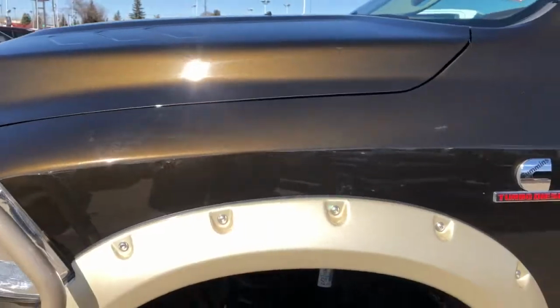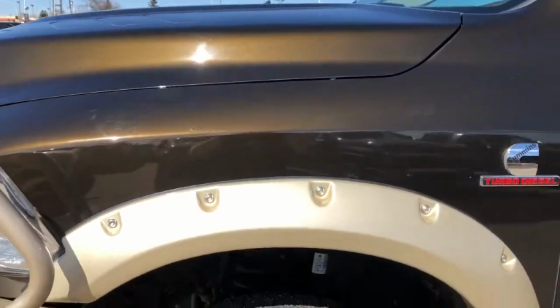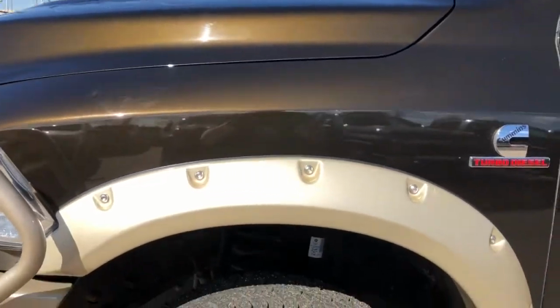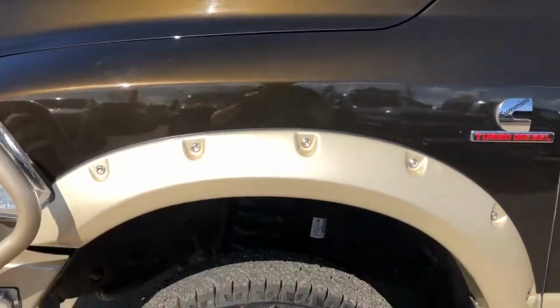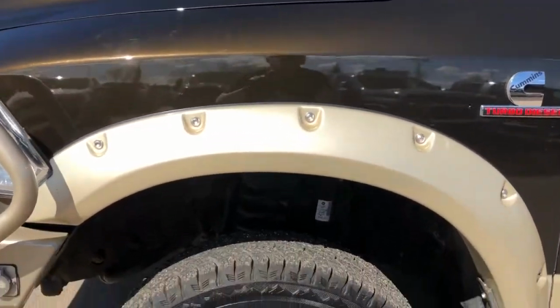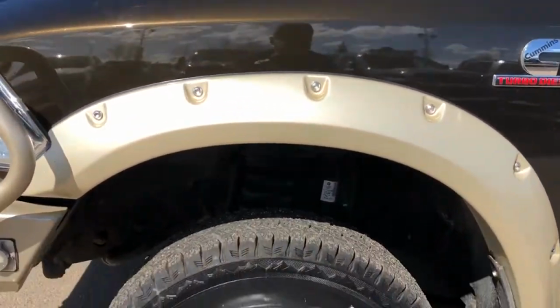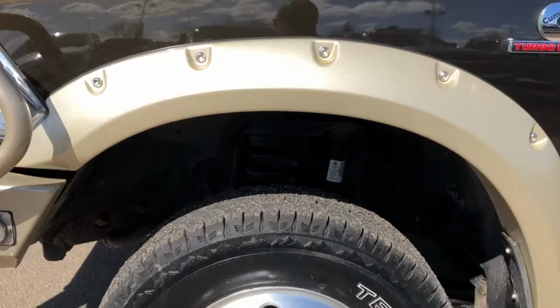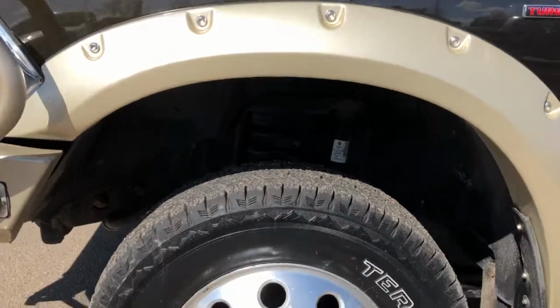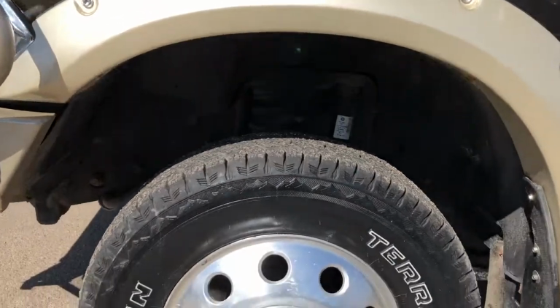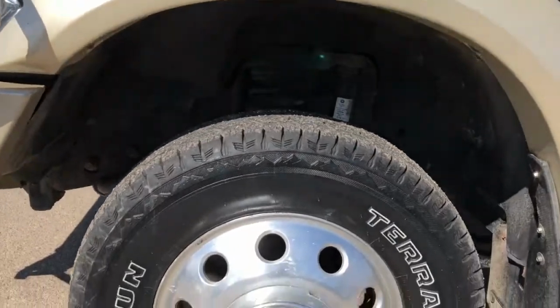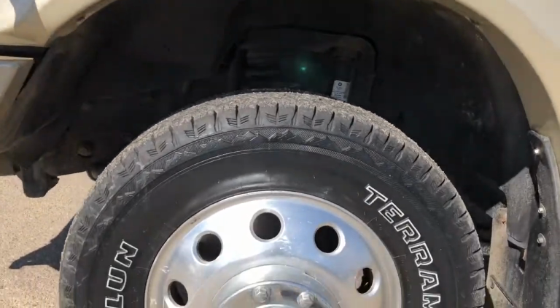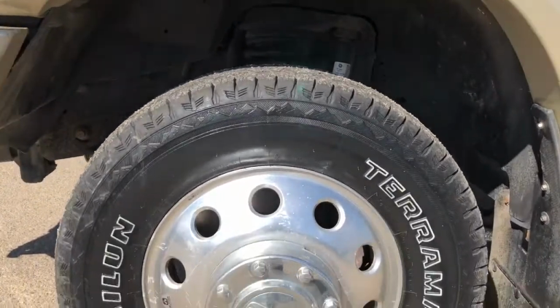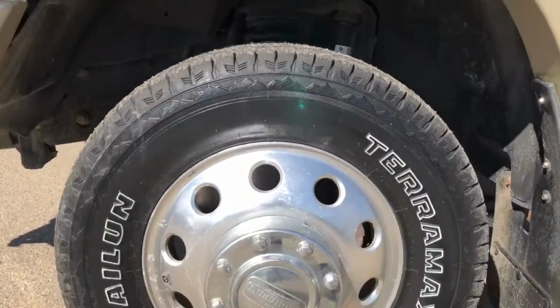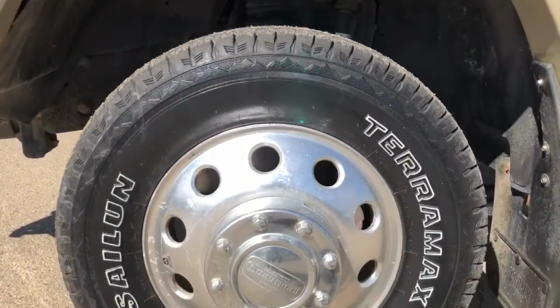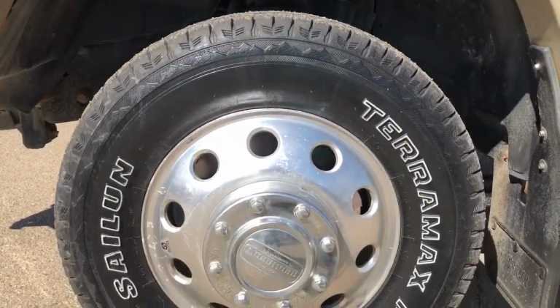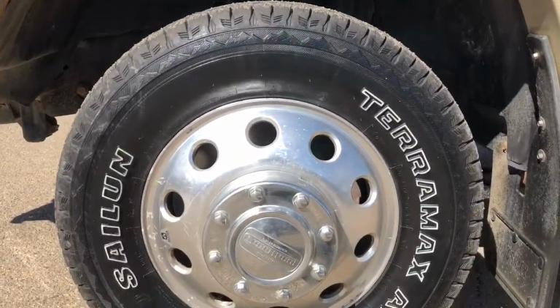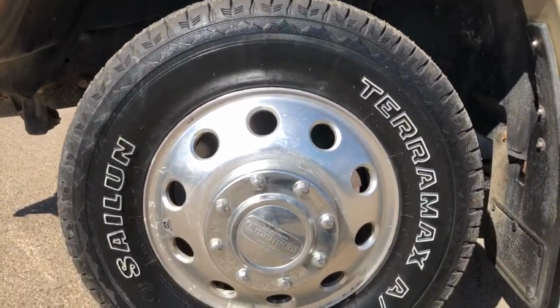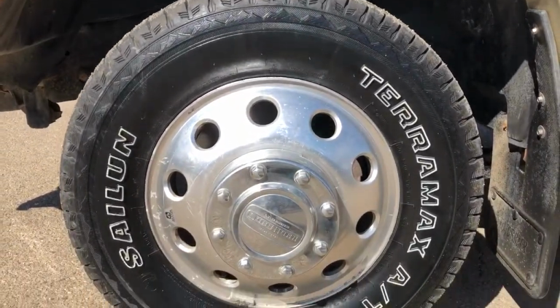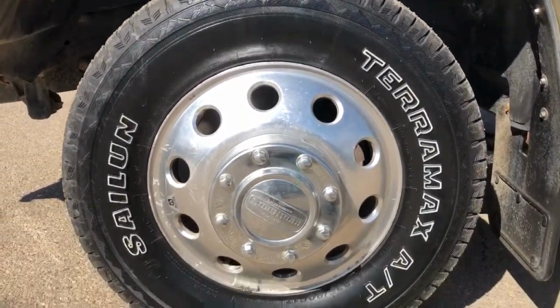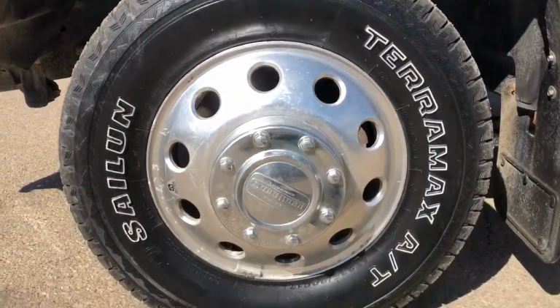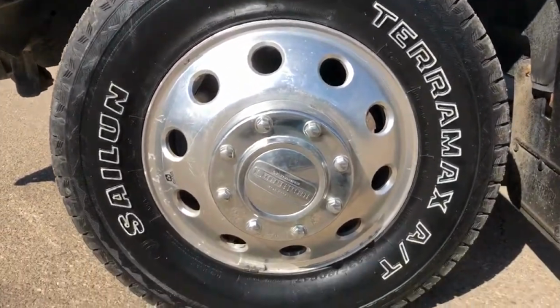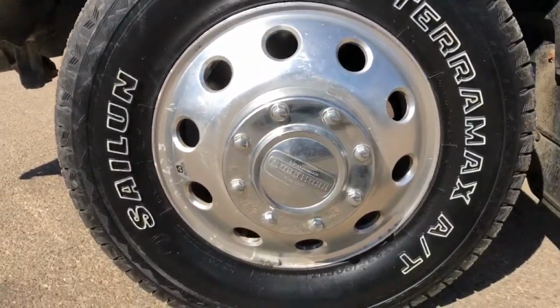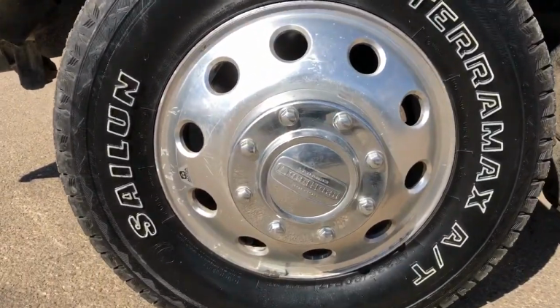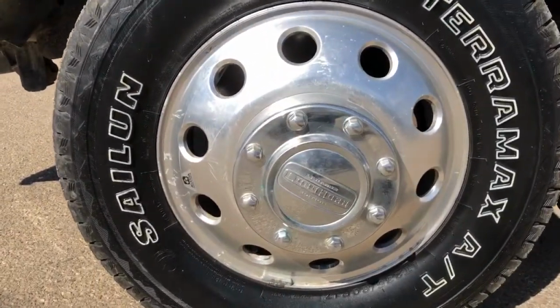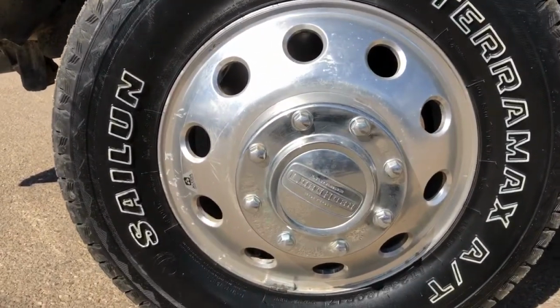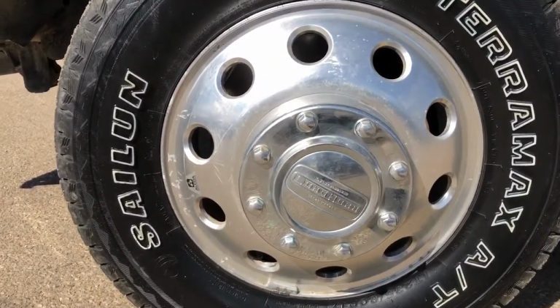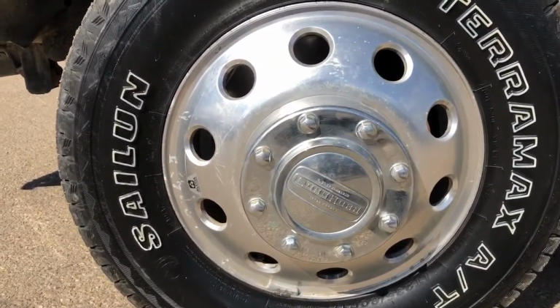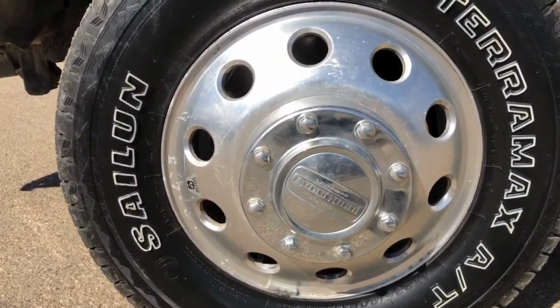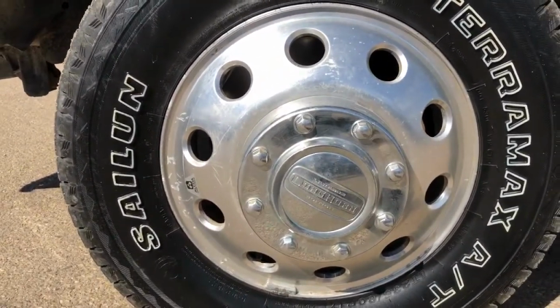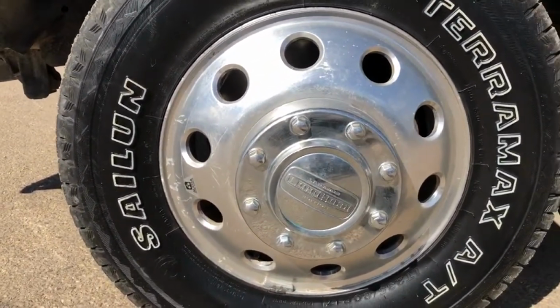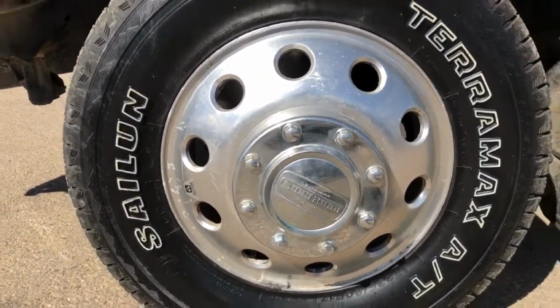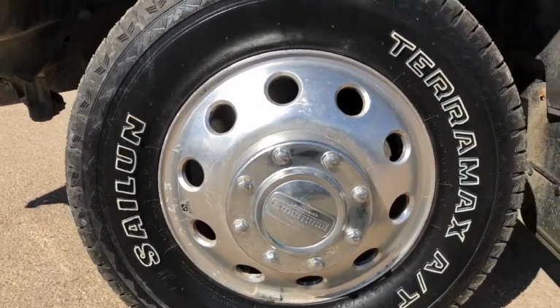Back on the exterior, we can take a closer look at our rims with our Longhorn center caps.